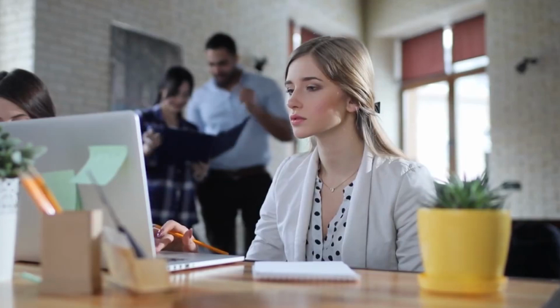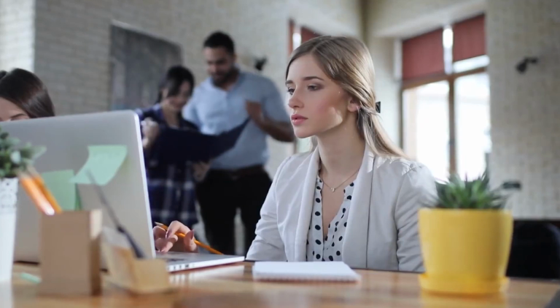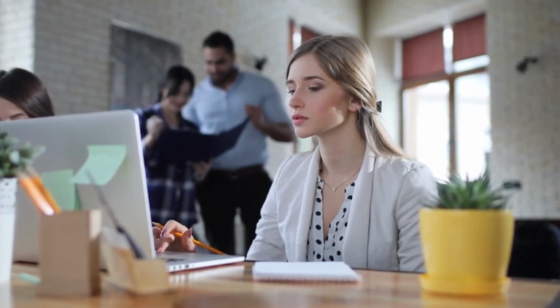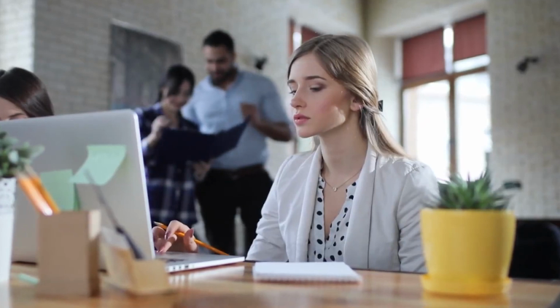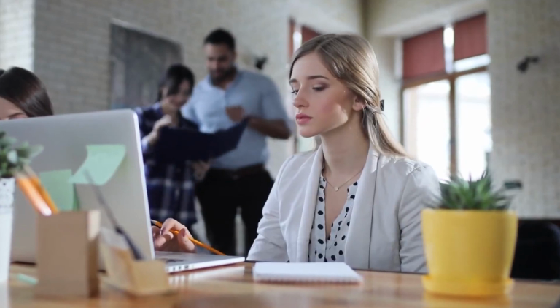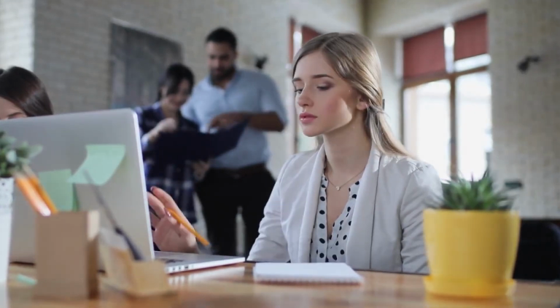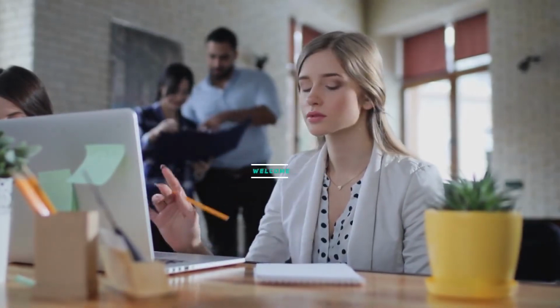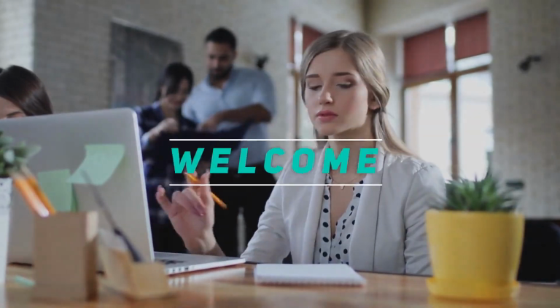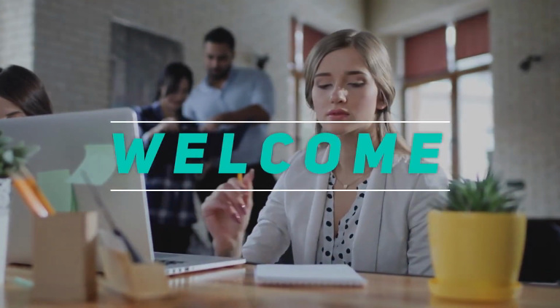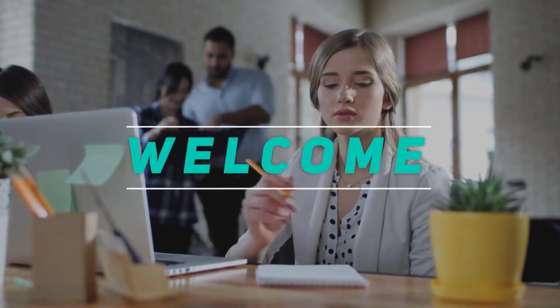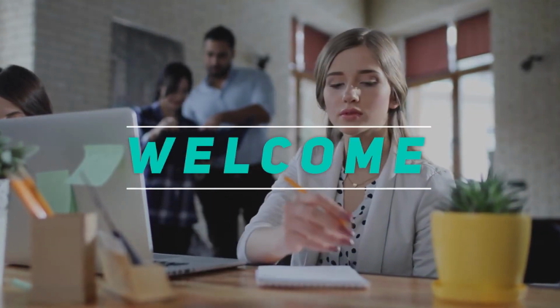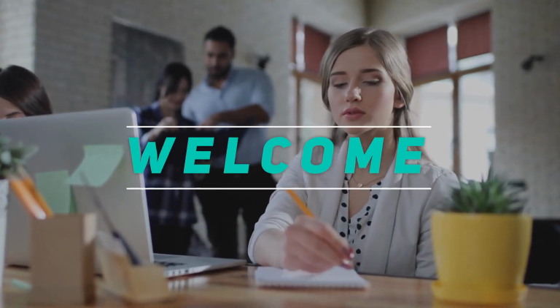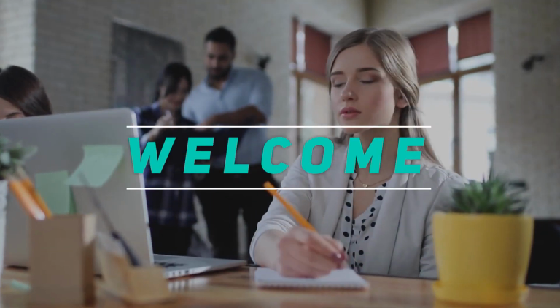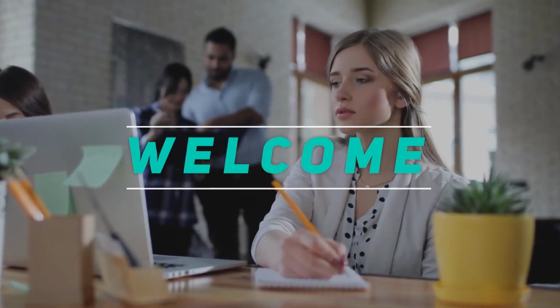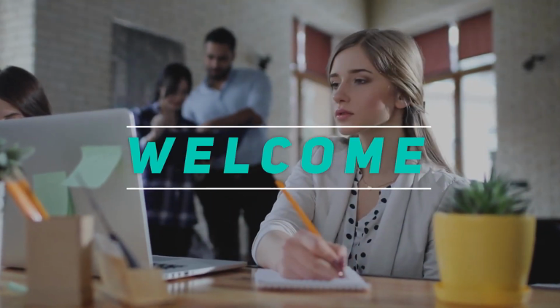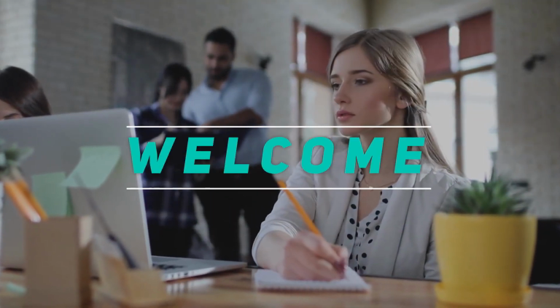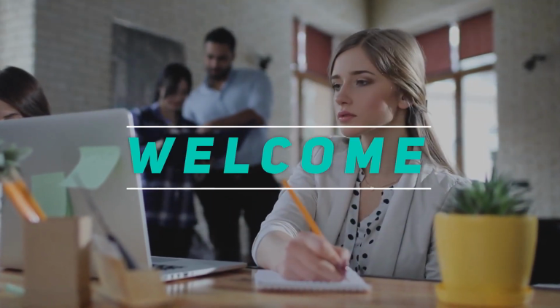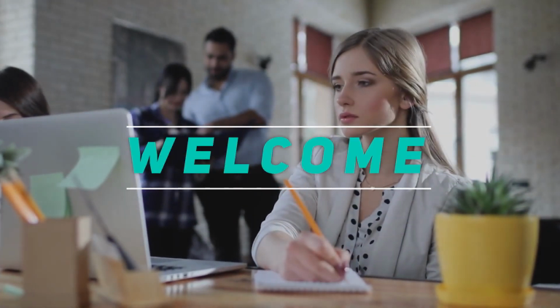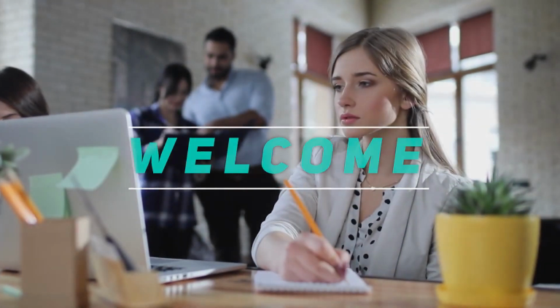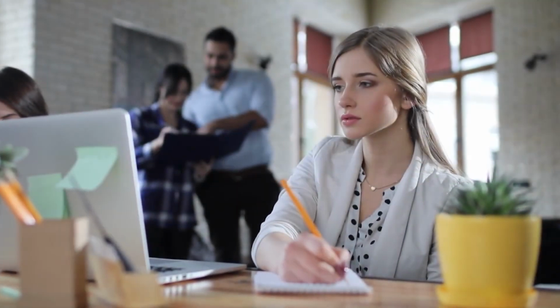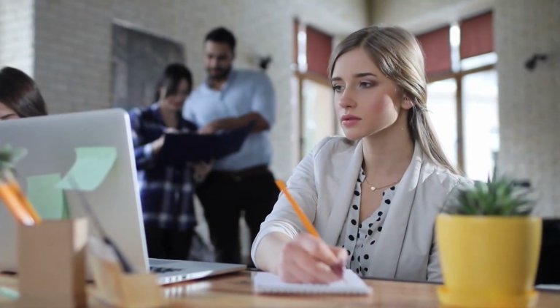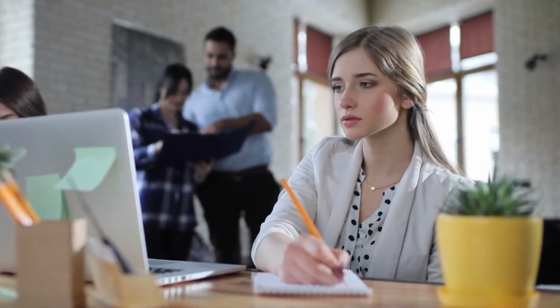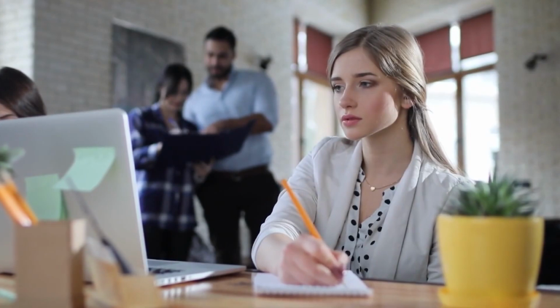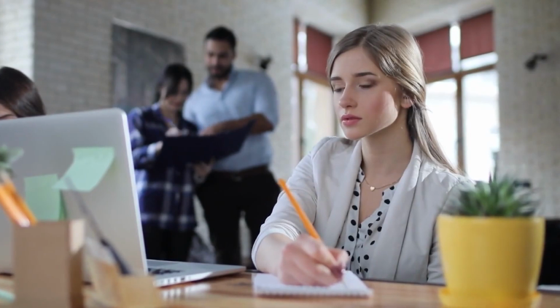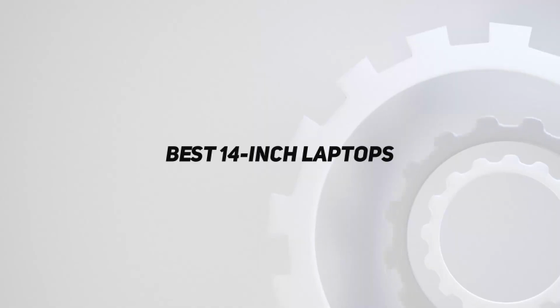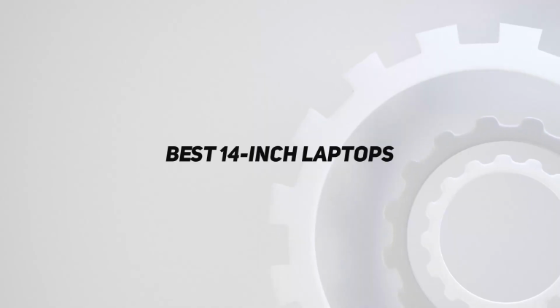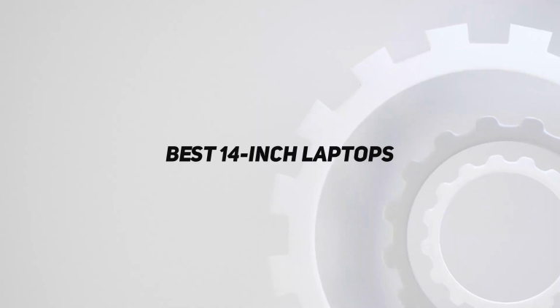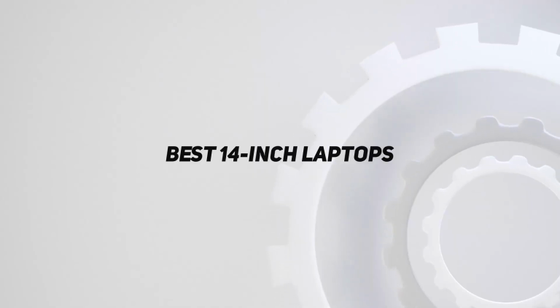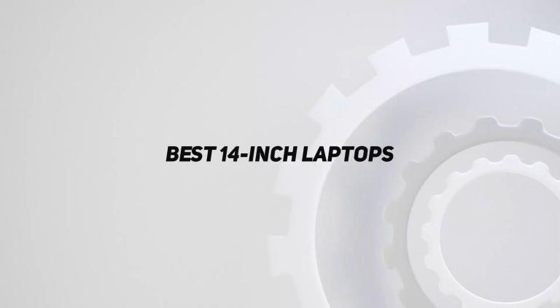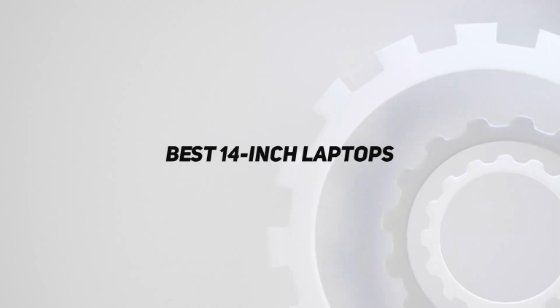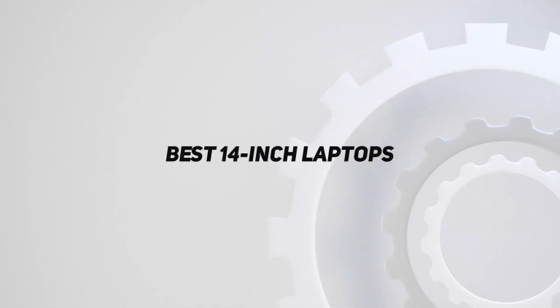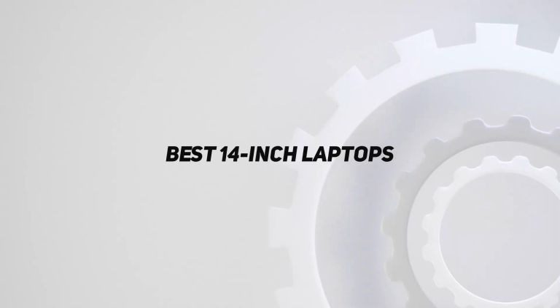Hey, welcome back to my channel. In this video, I'm going to talk about the Top 5 Best 14-inch Laptops.